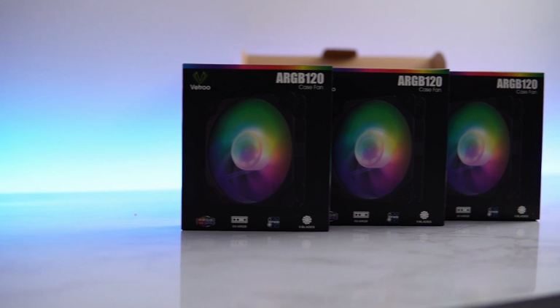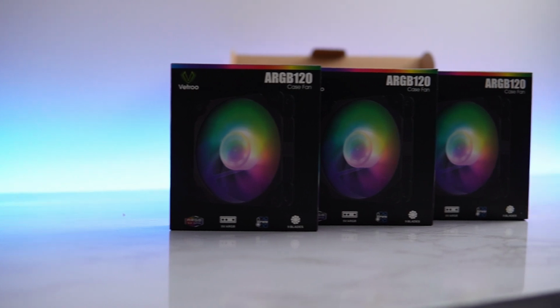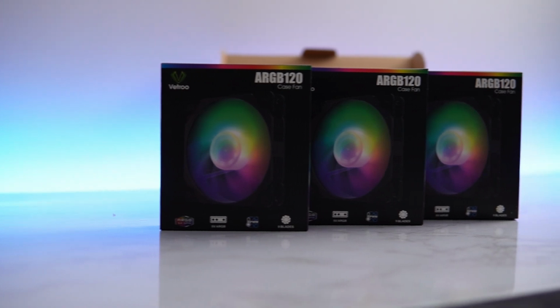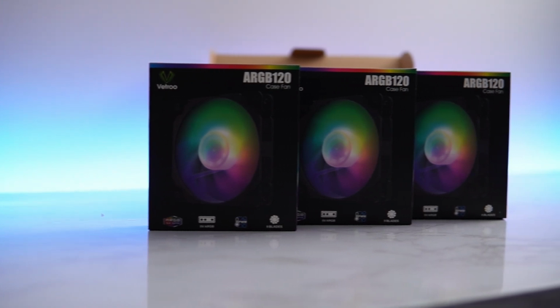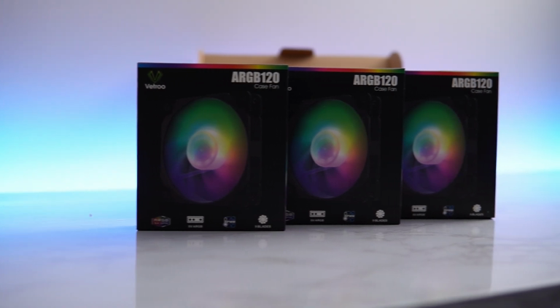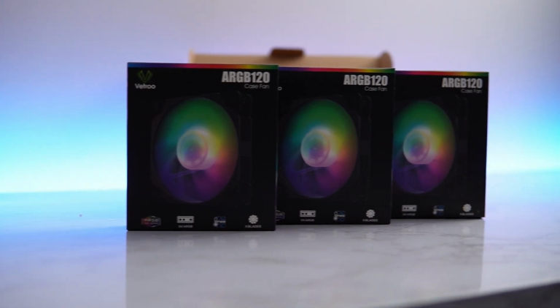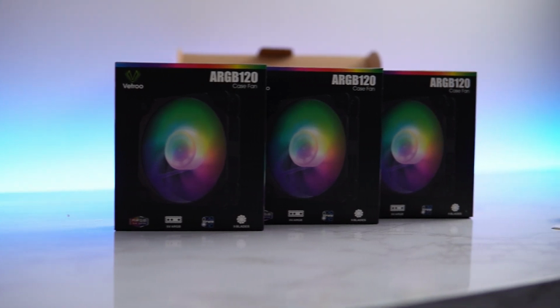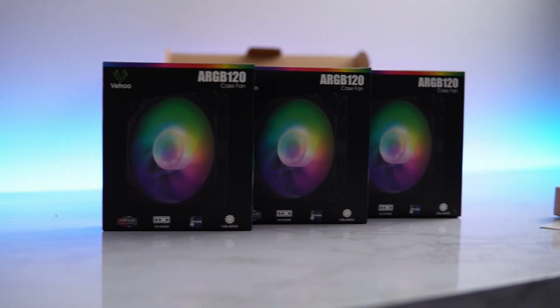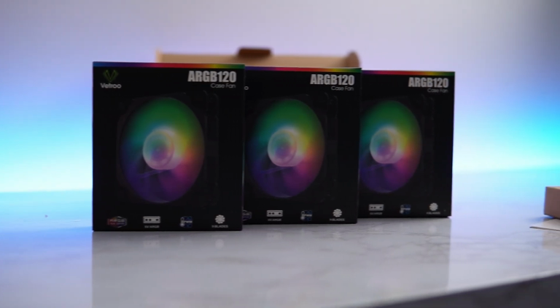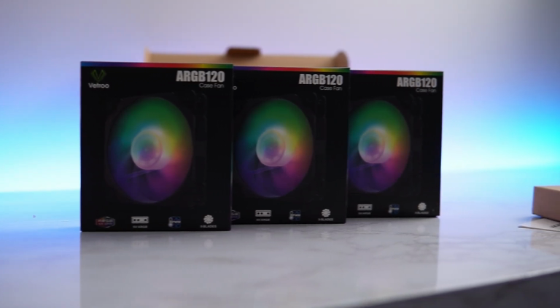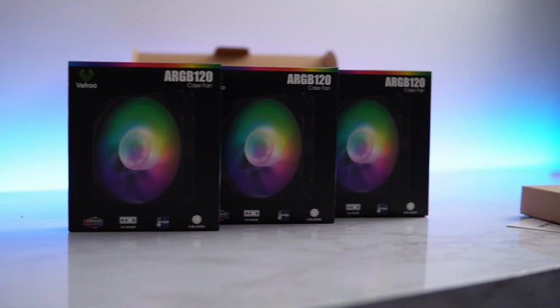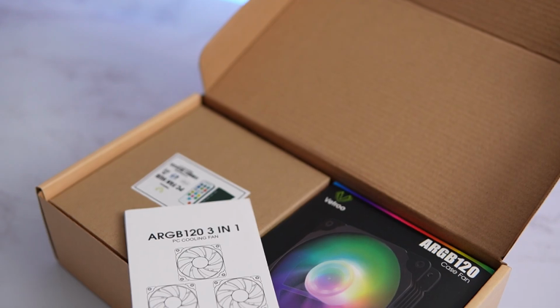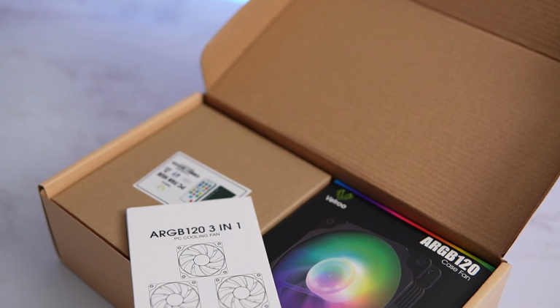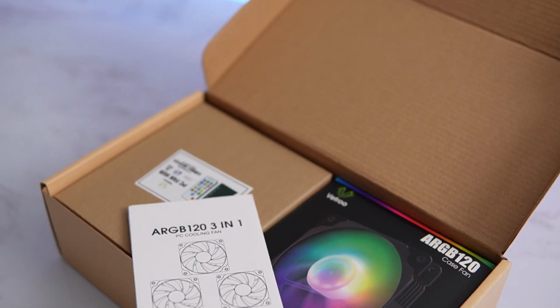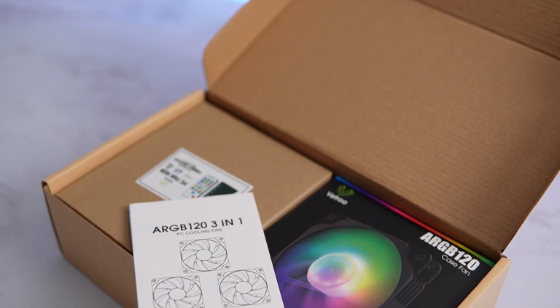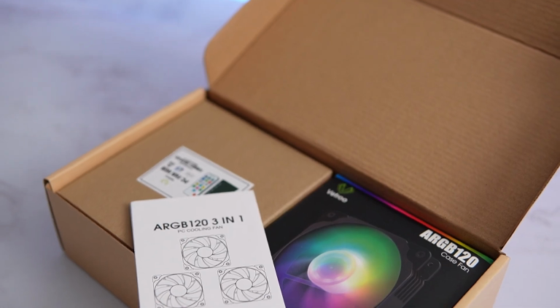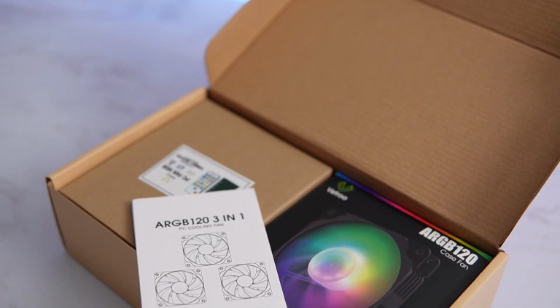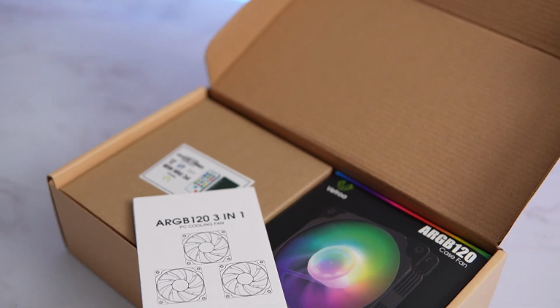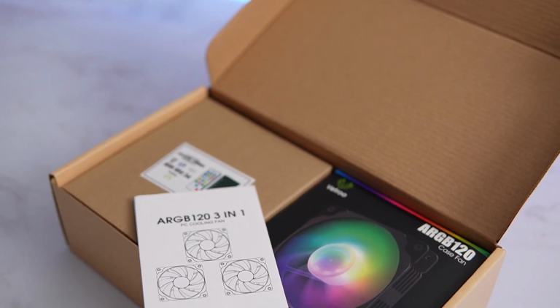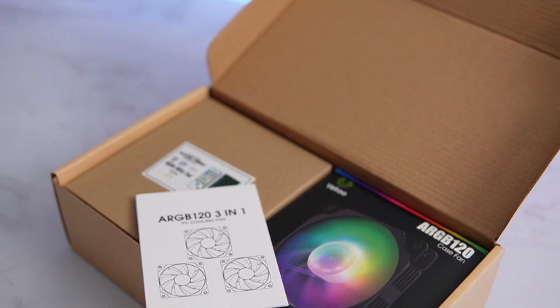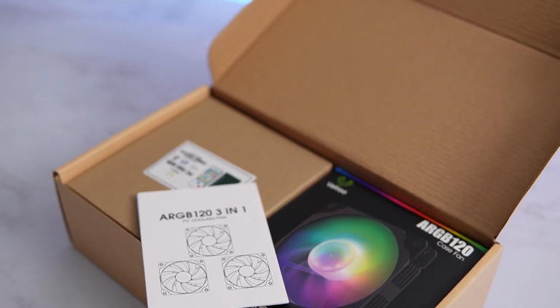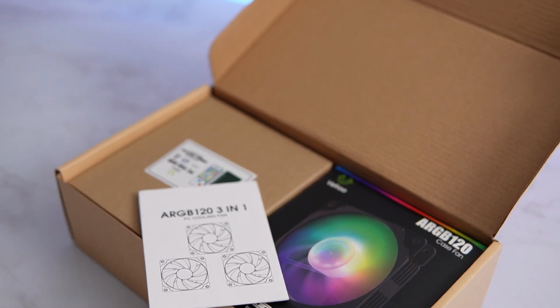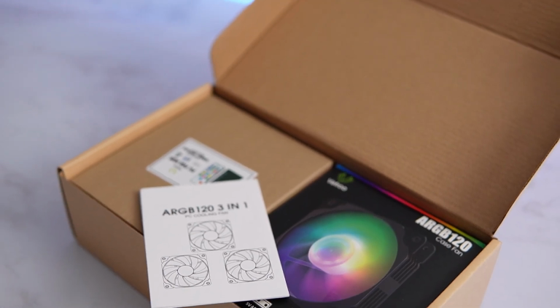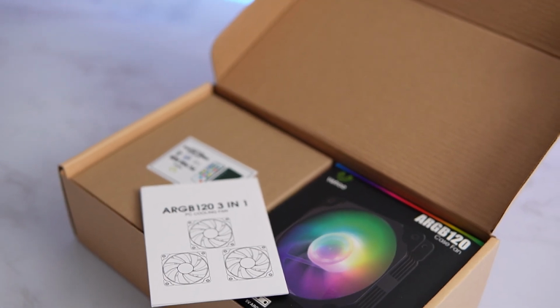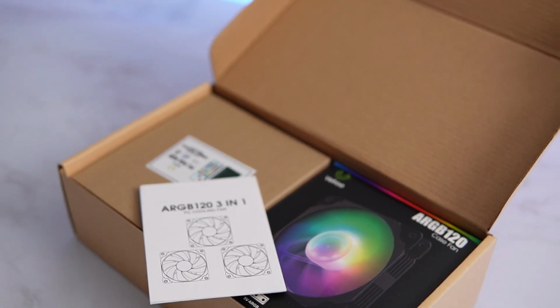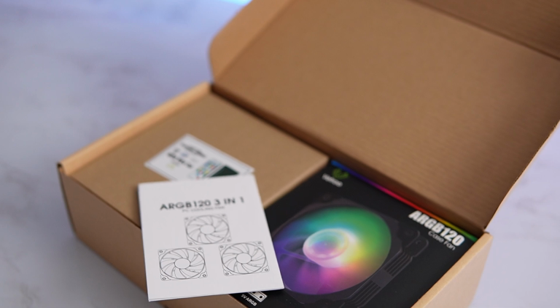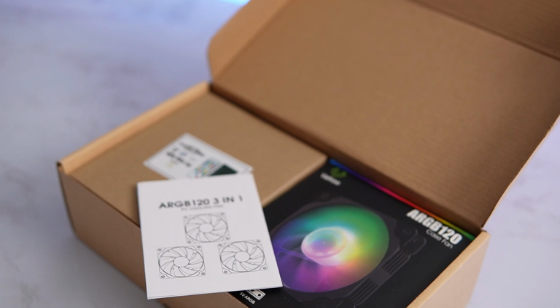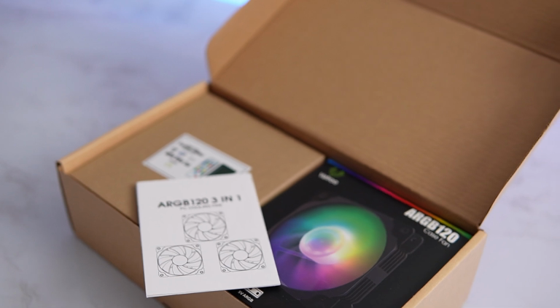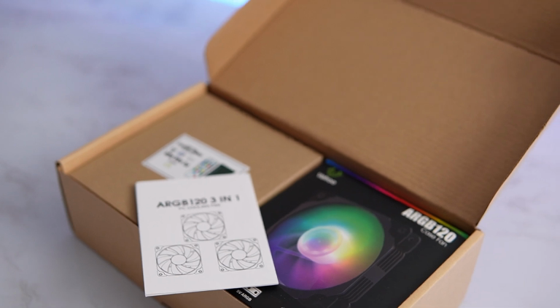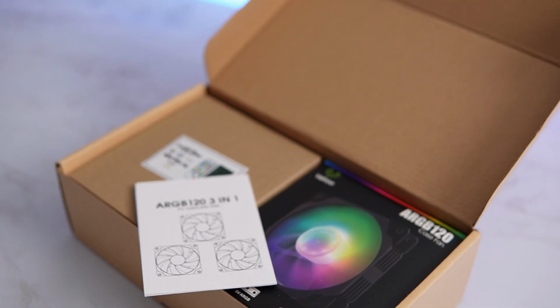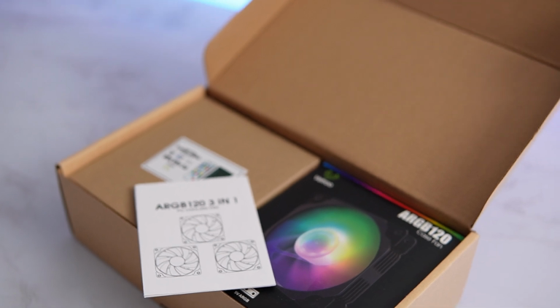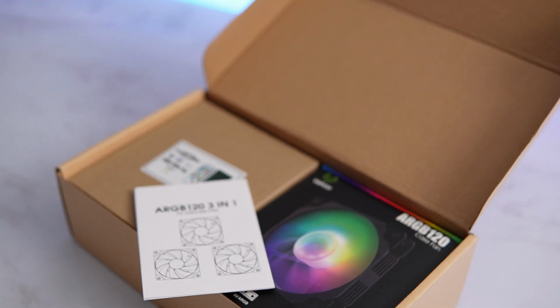If you want to save on cost, you definitely do not need to buy more fans, but if you want to, they're linked down below.